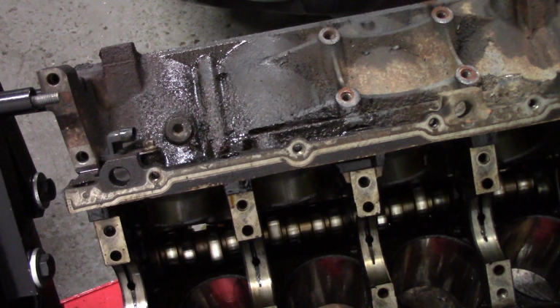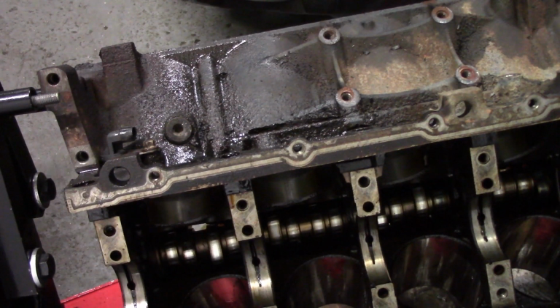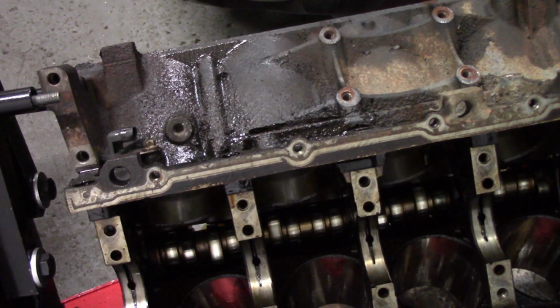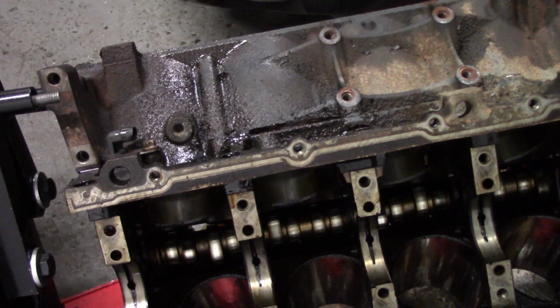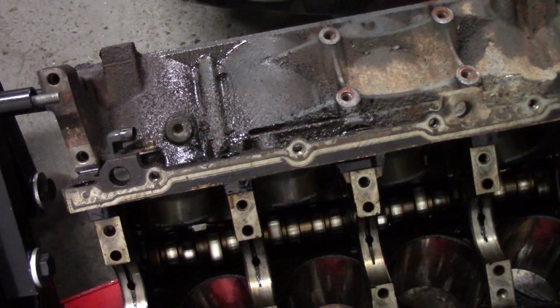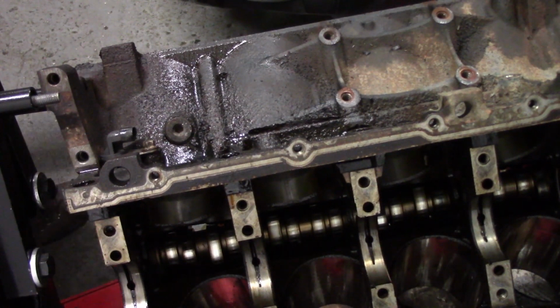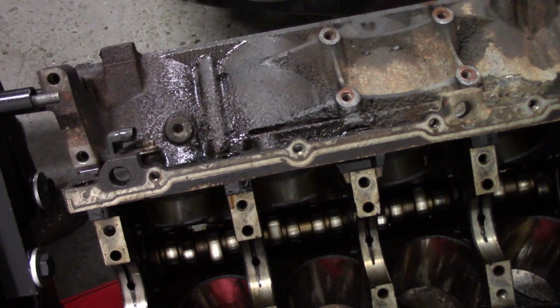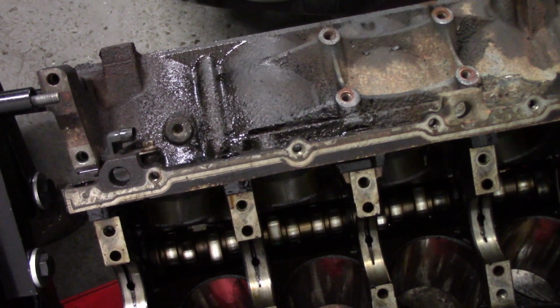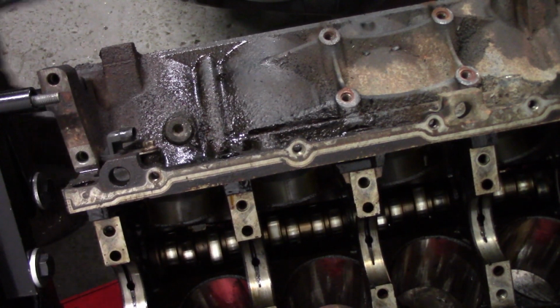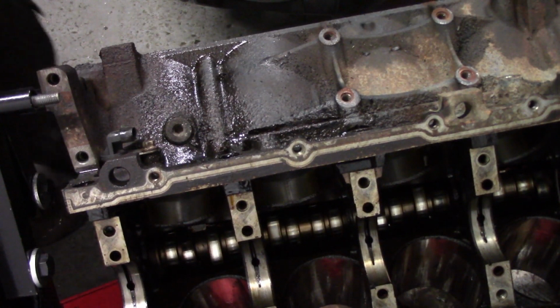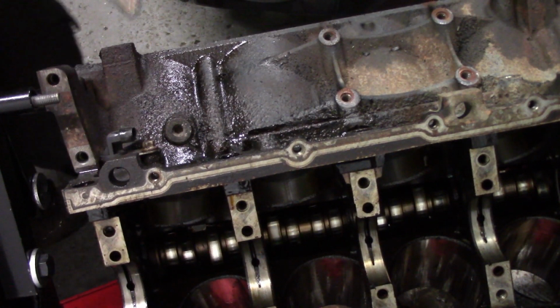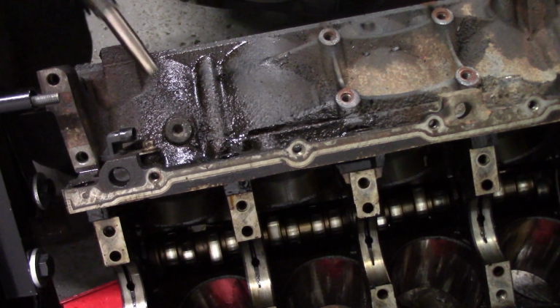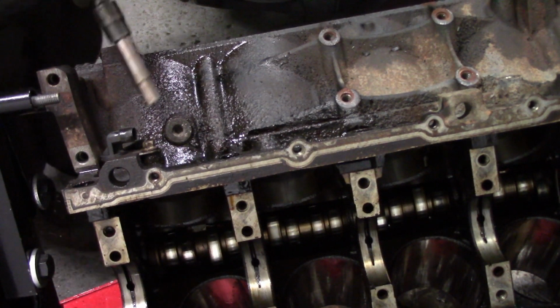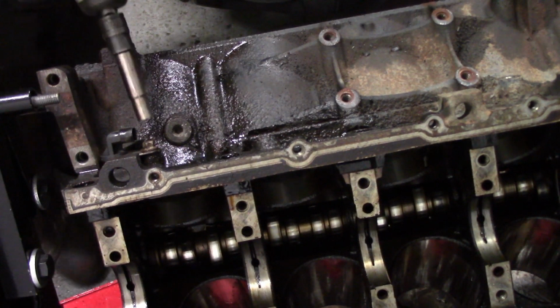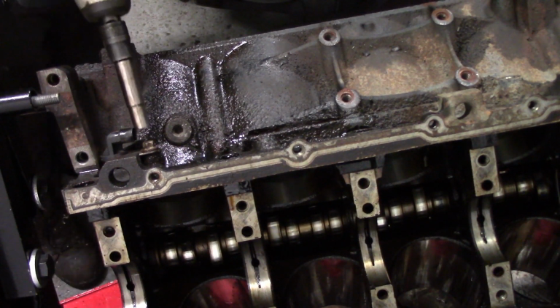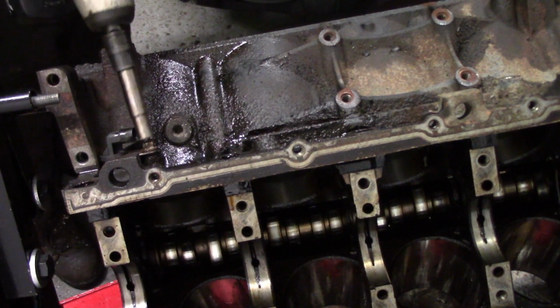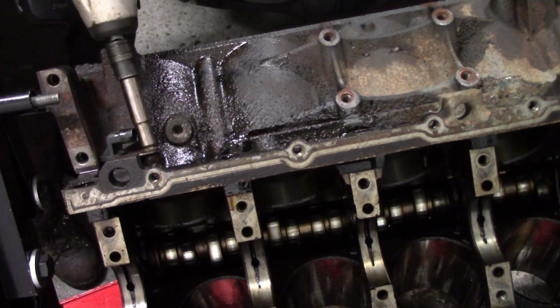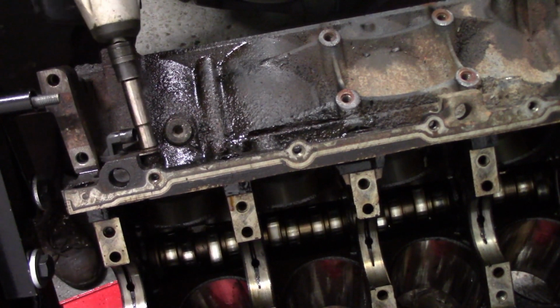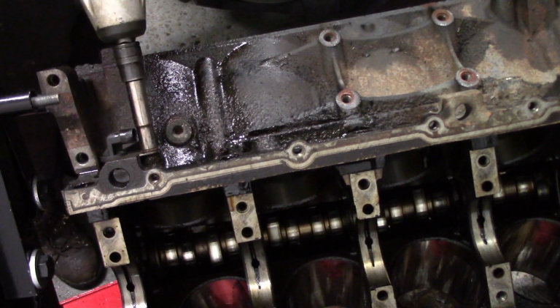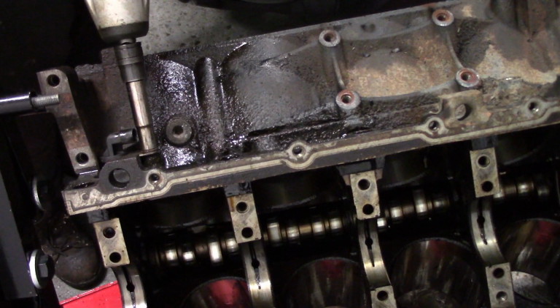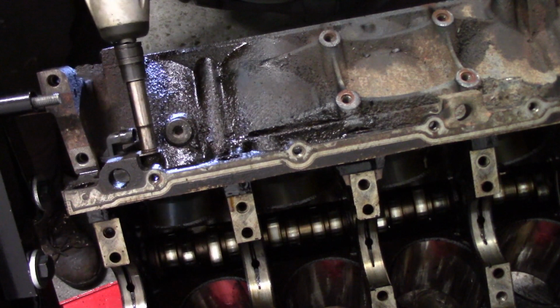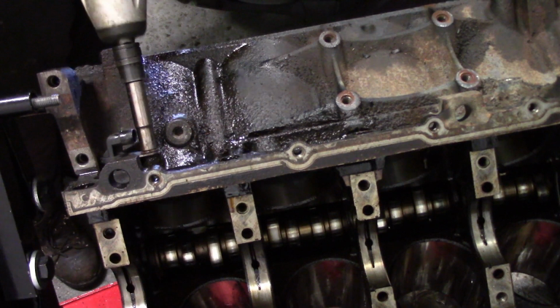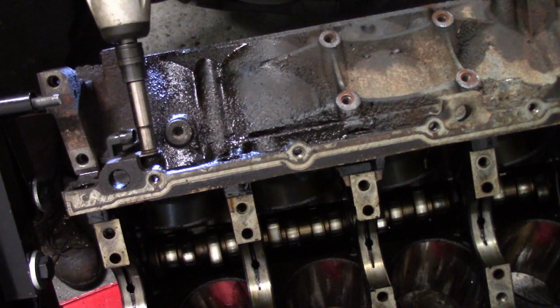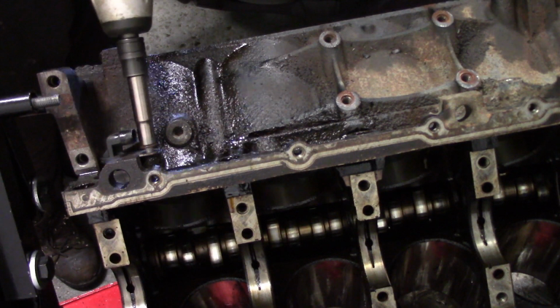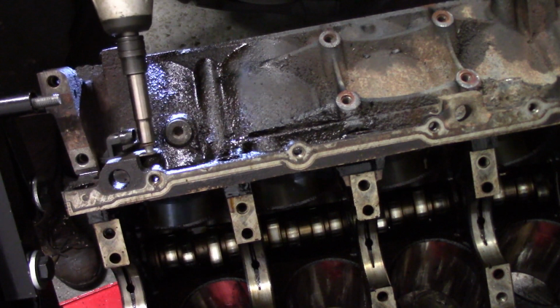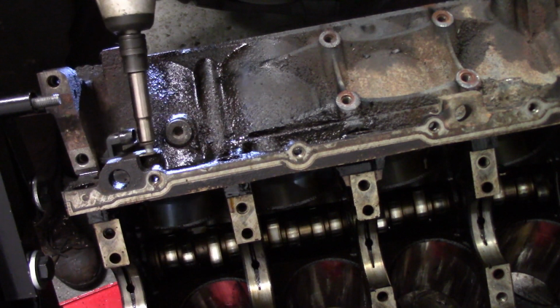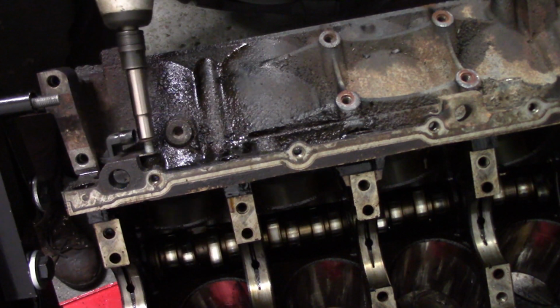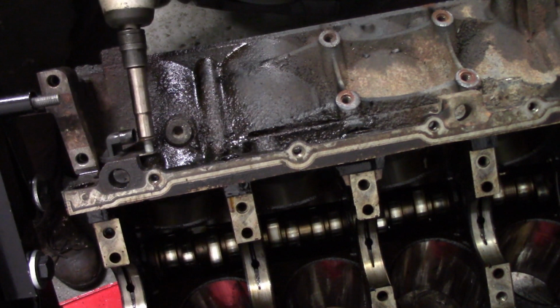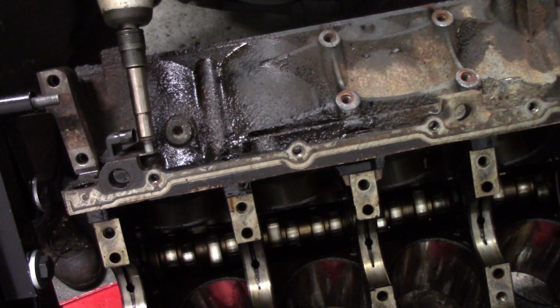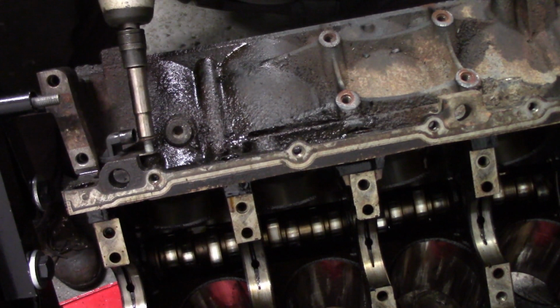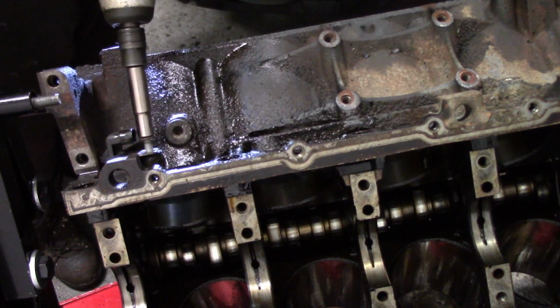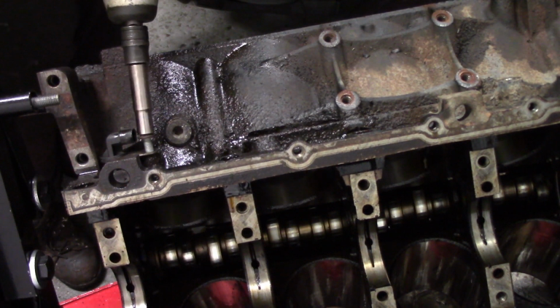I notice I left my crank sensor on, so I use a 10-millimeter socket to remove that sensor.